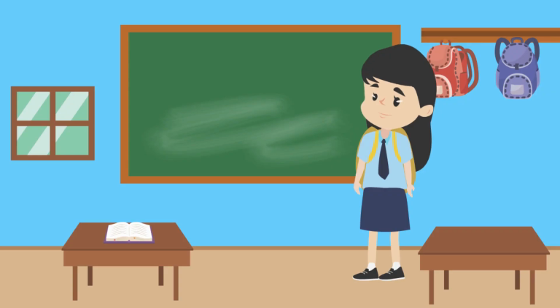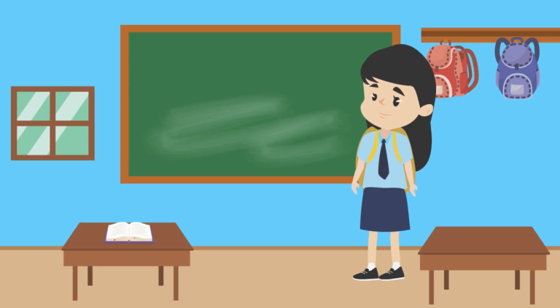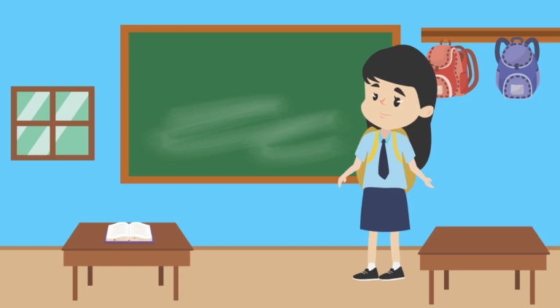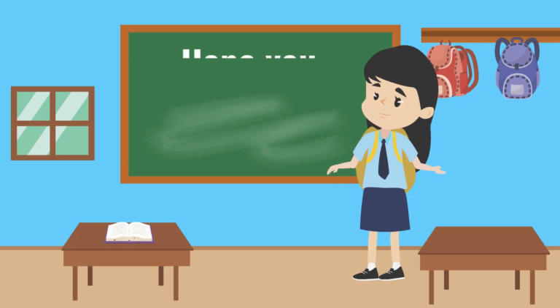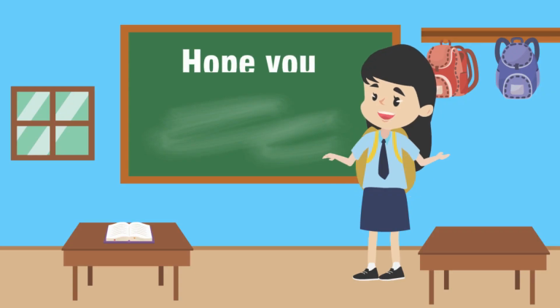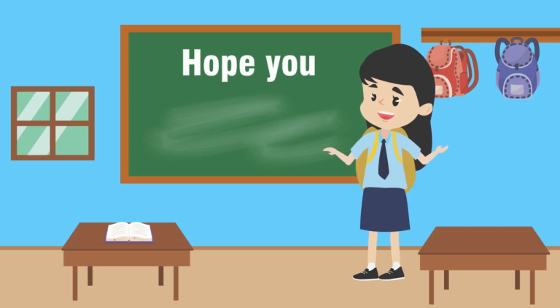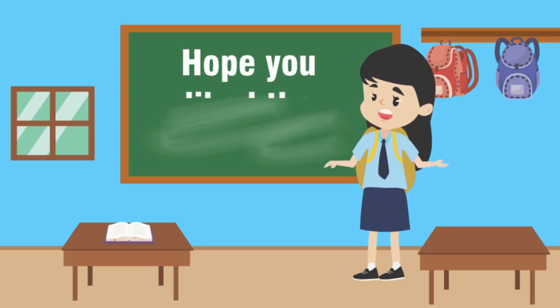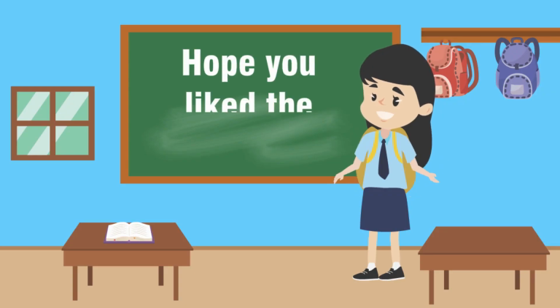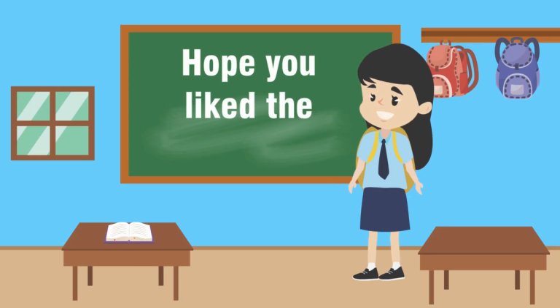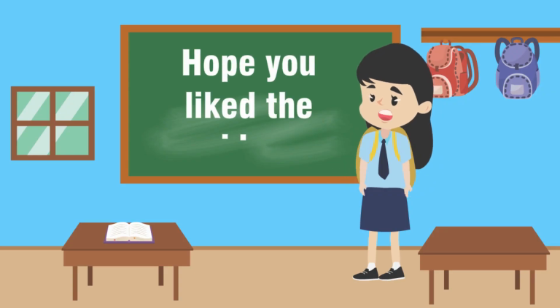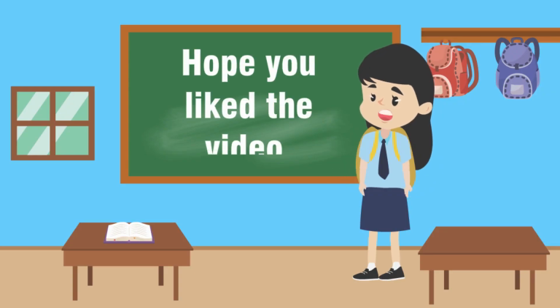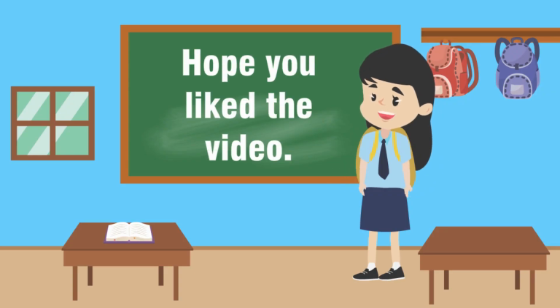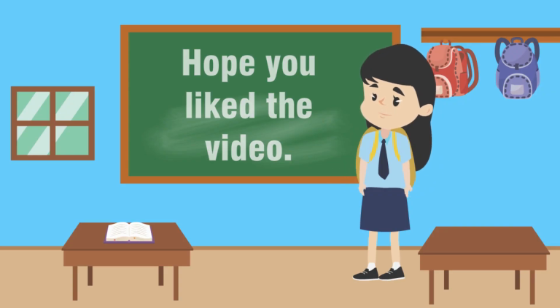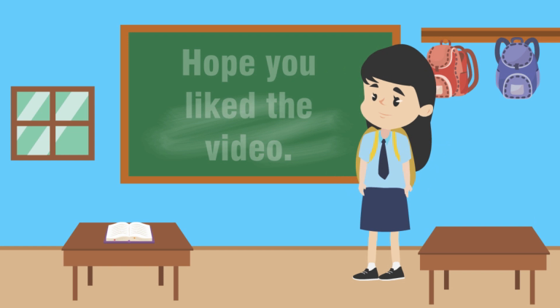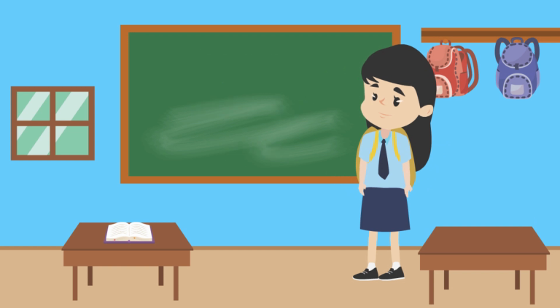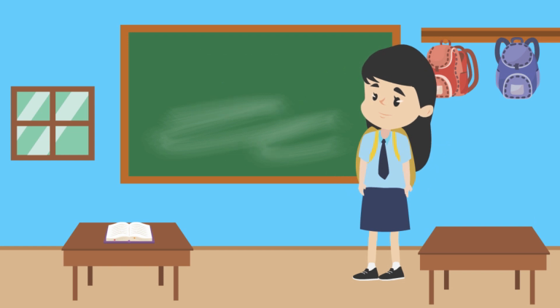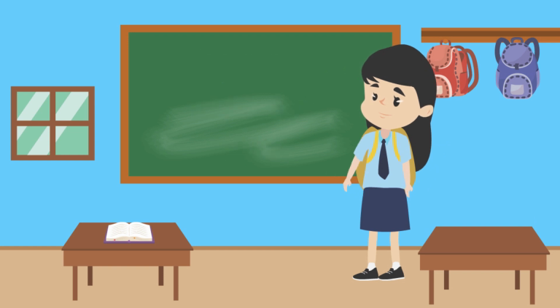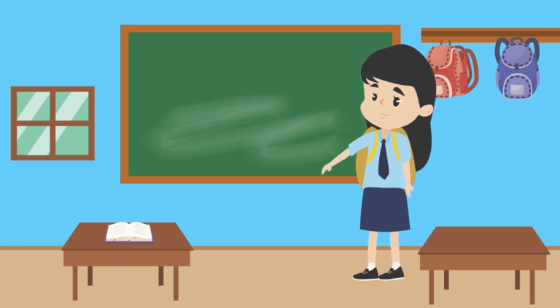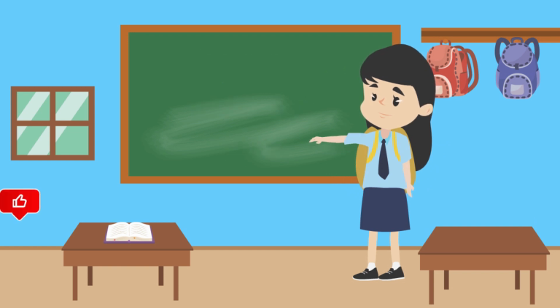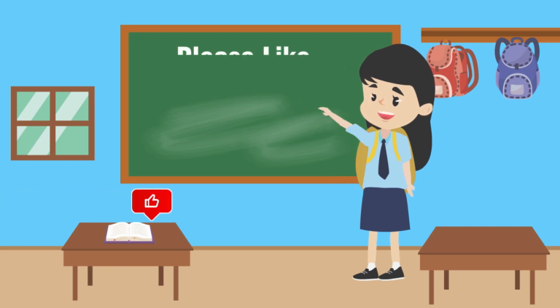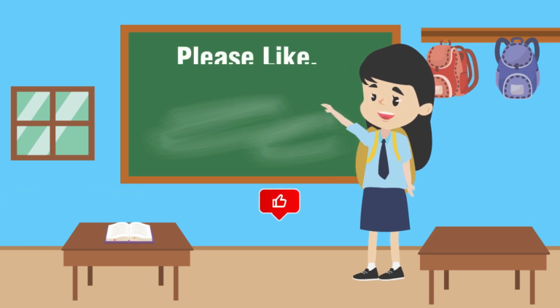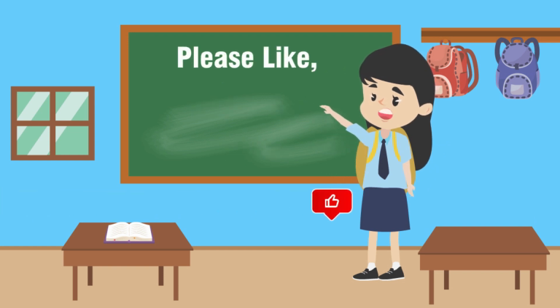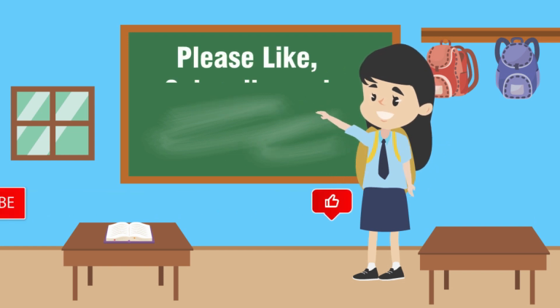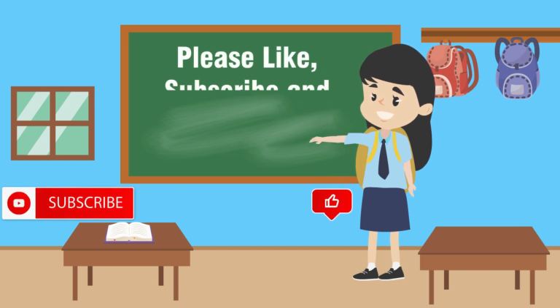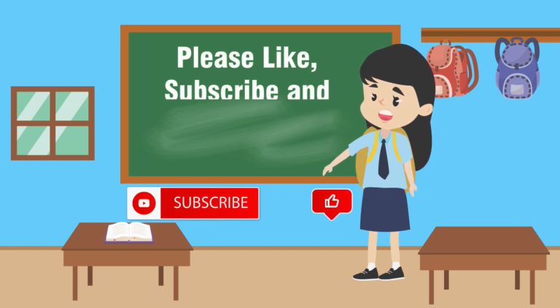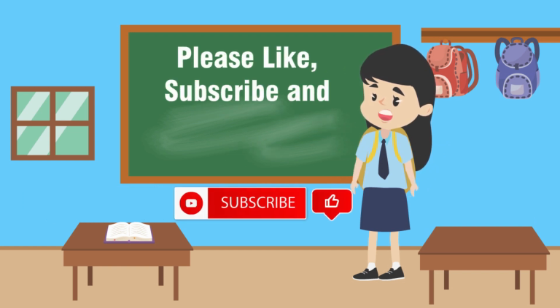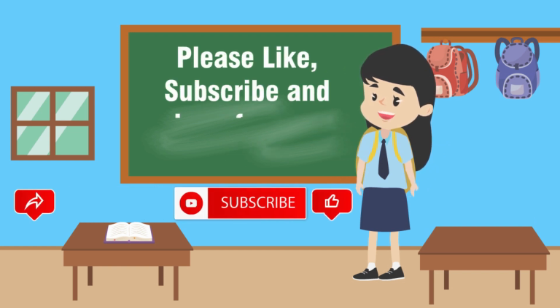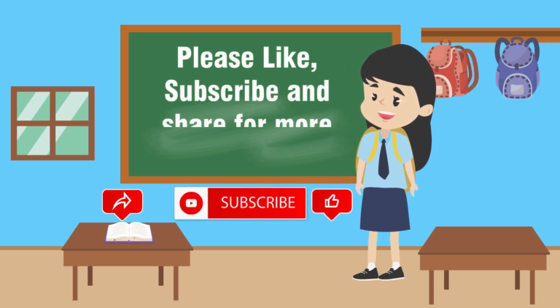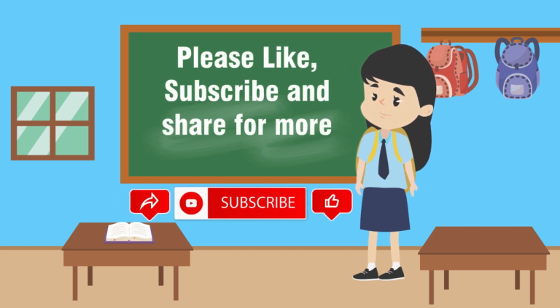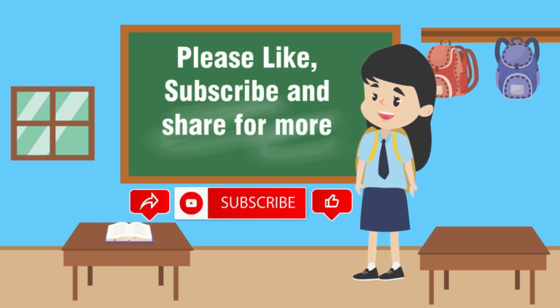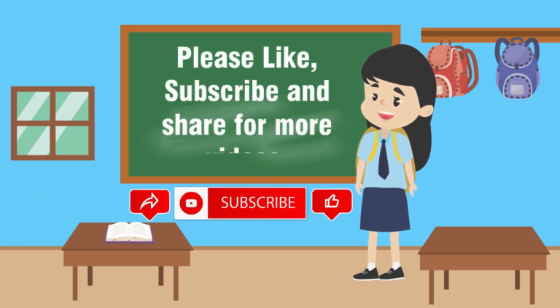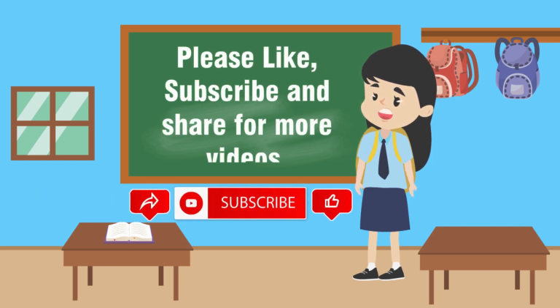Hope you liked the video. Please like, subscribe and share for more videos.